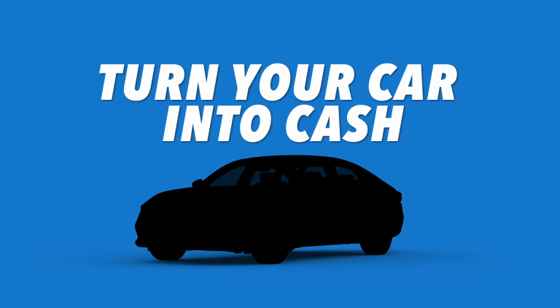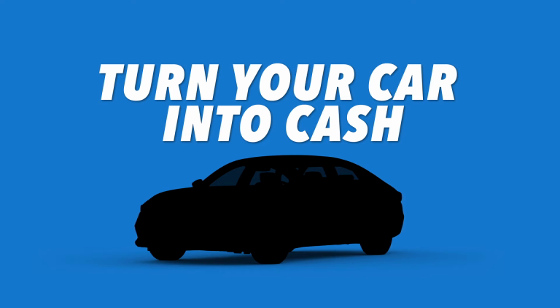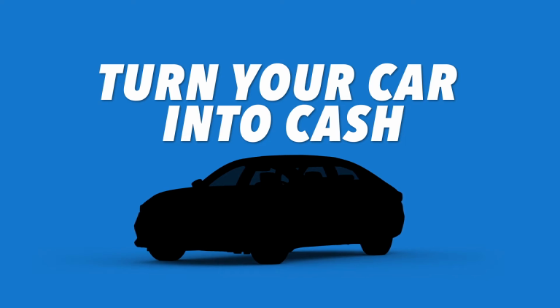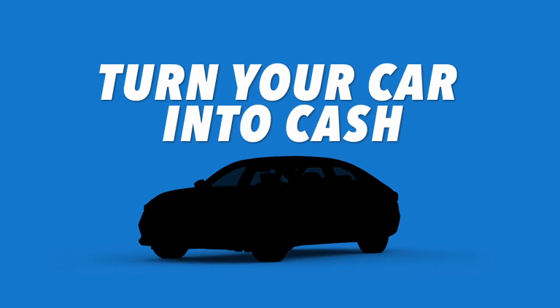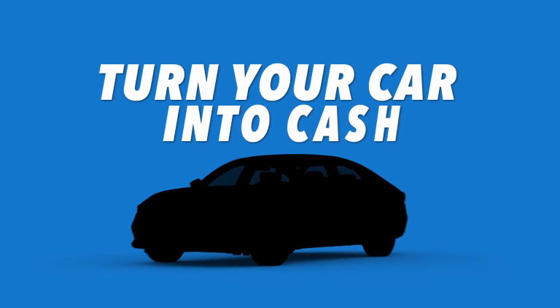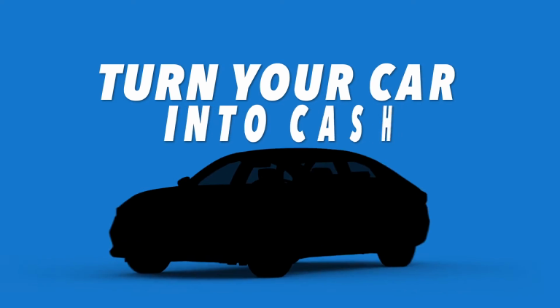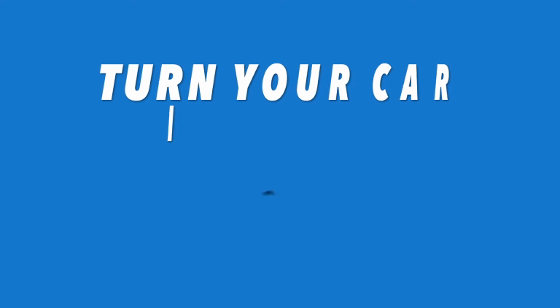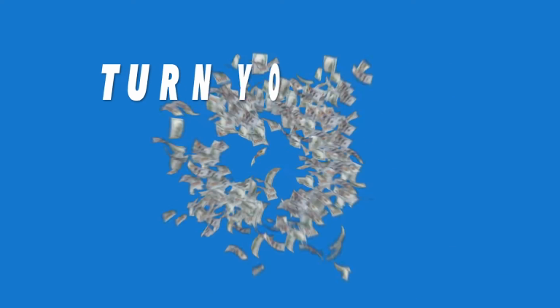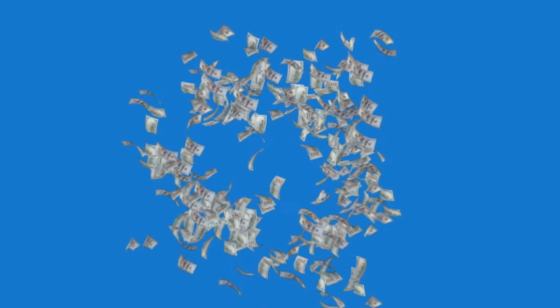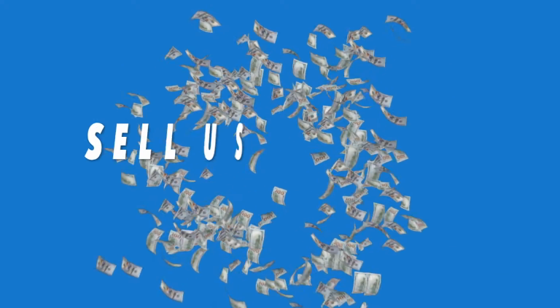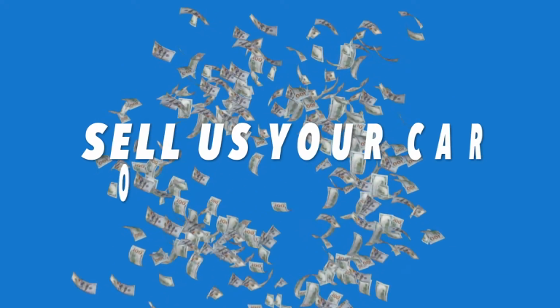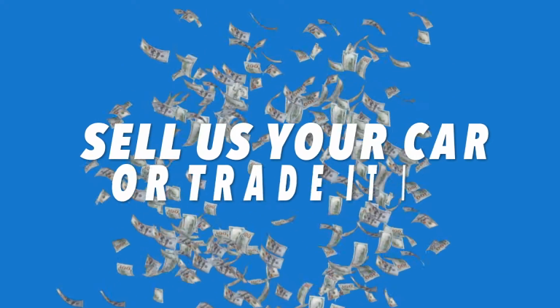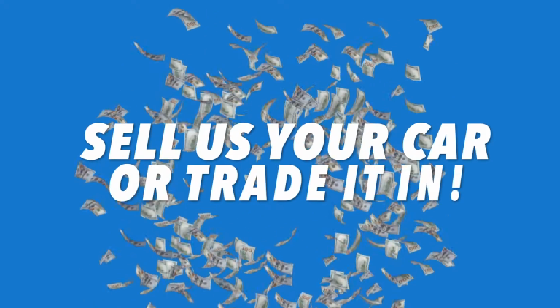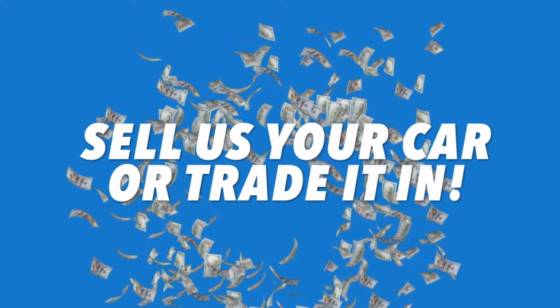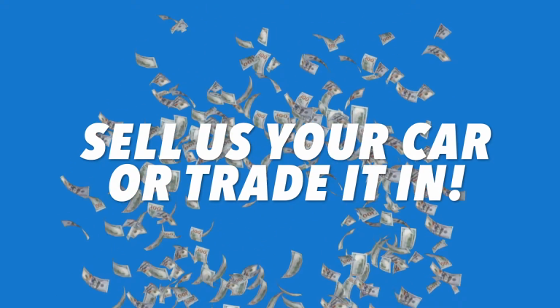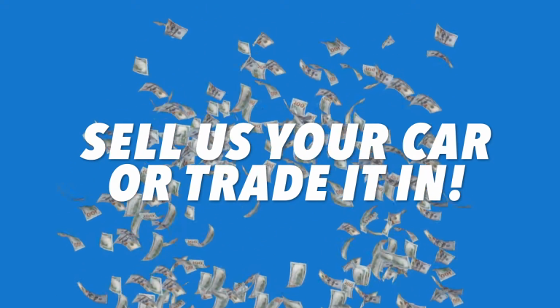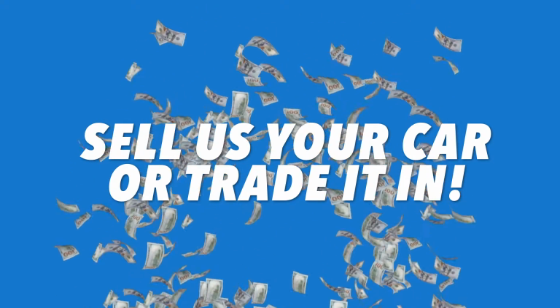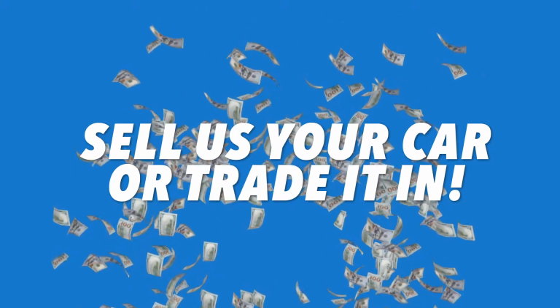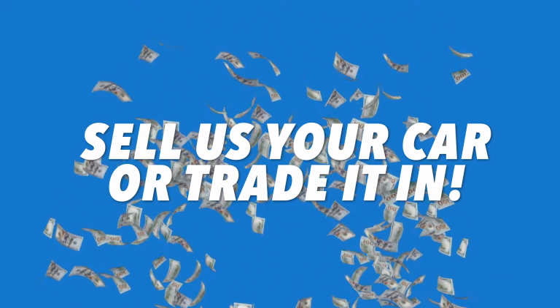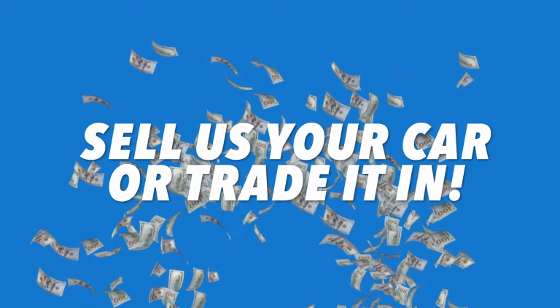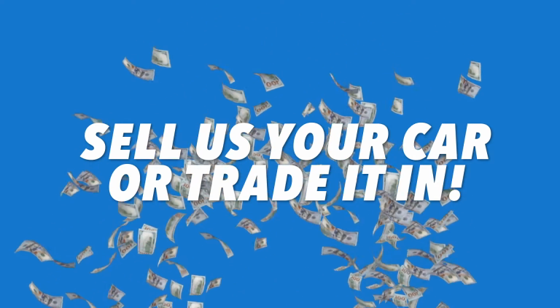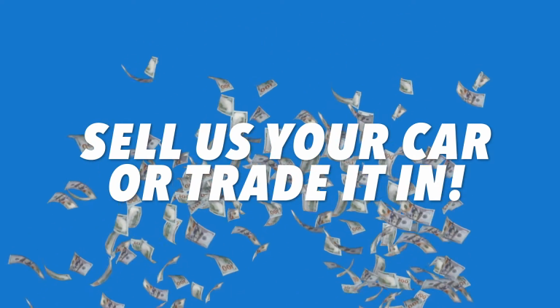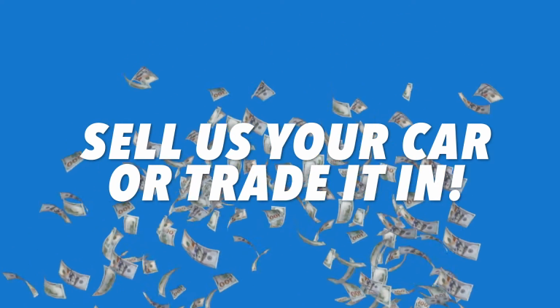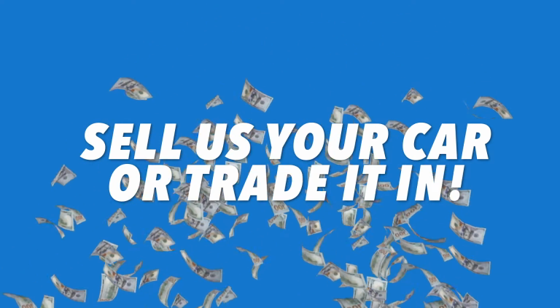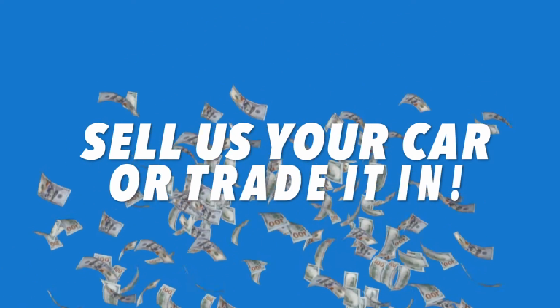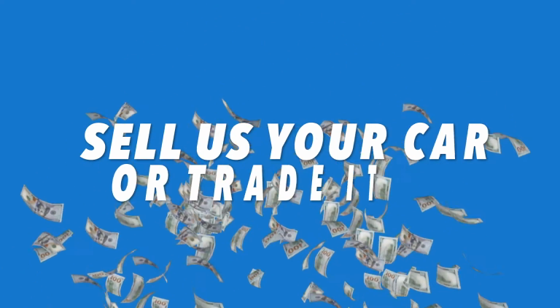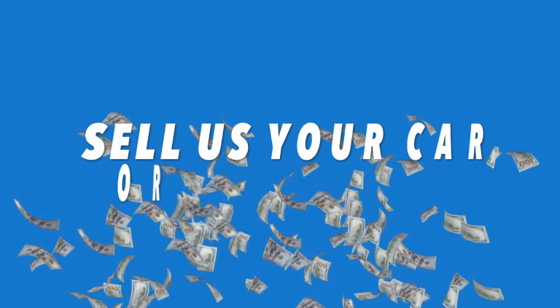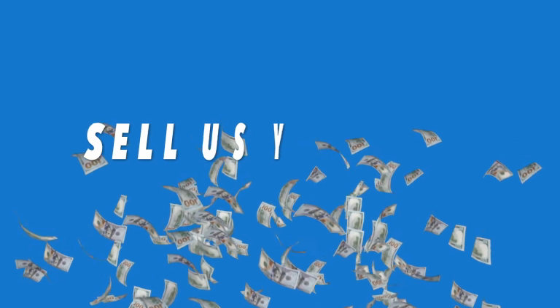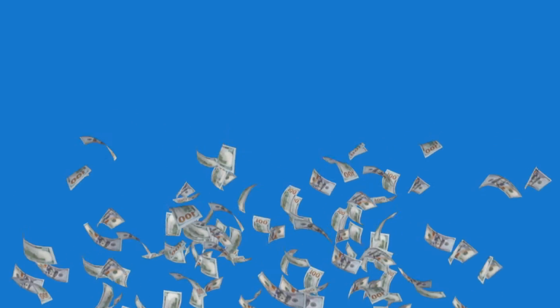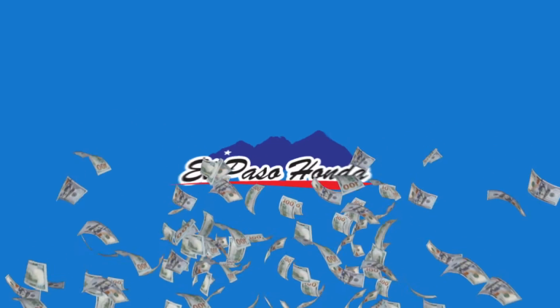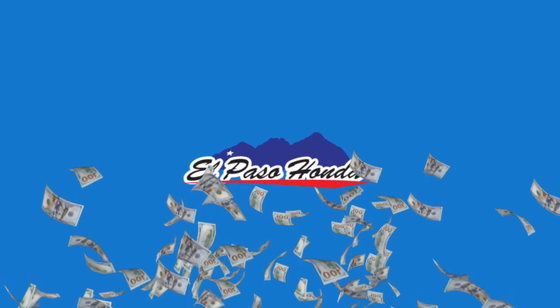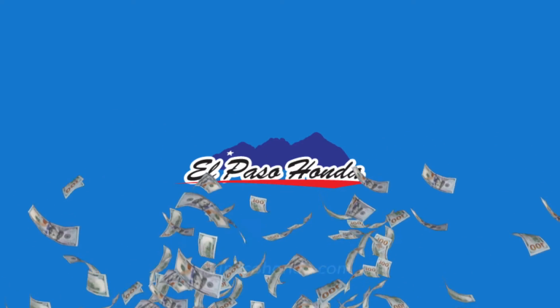Are you ready to find or sell your pre-owned Honda? Start your search or schedule an appointment today at elpasohonda.com.